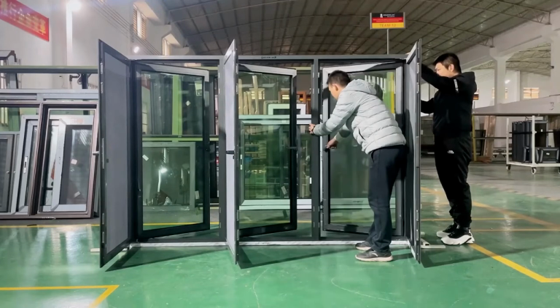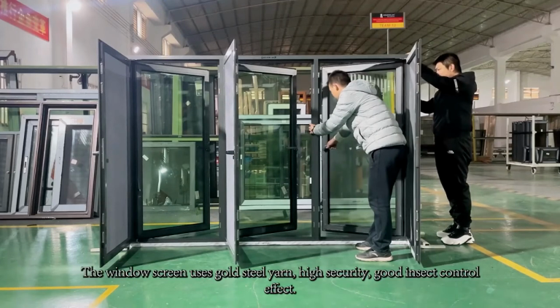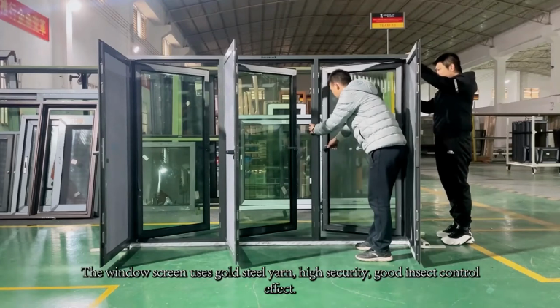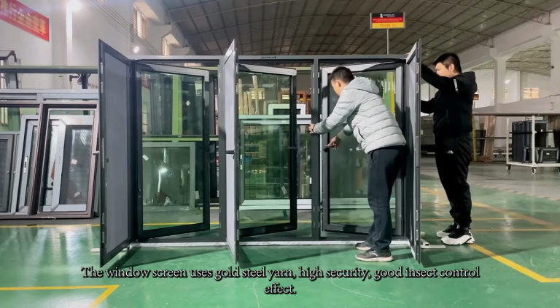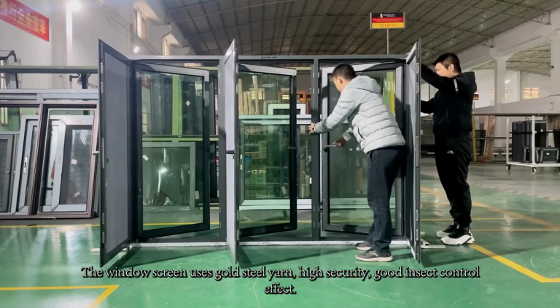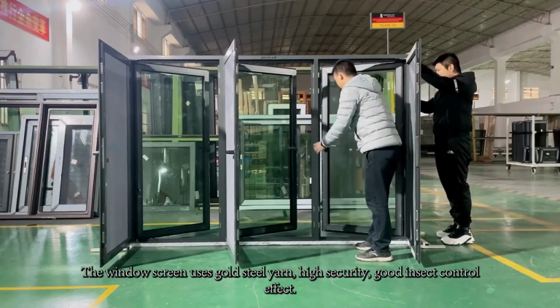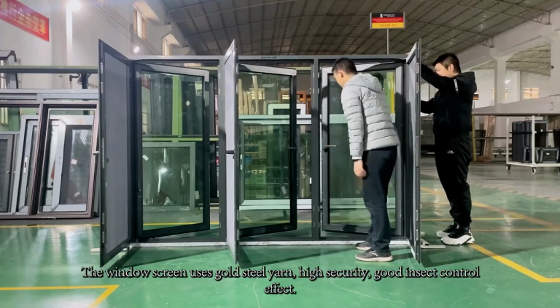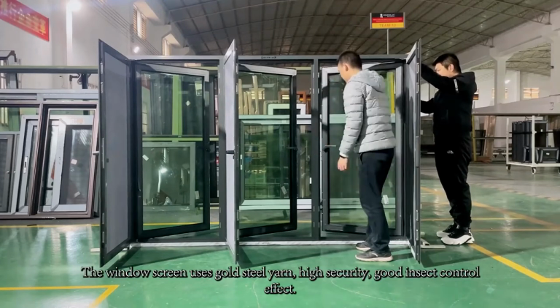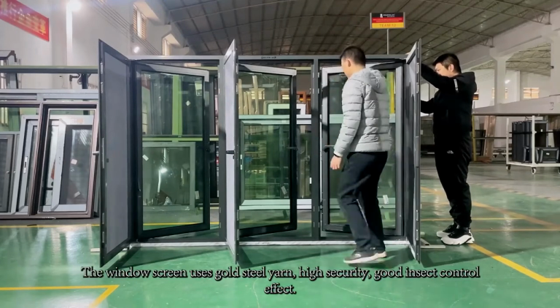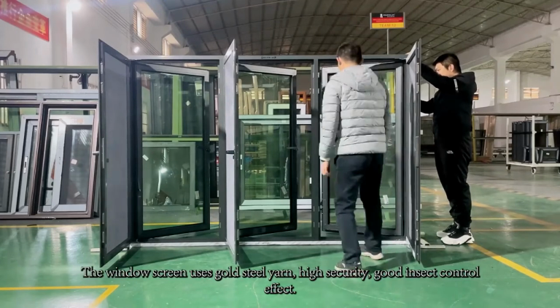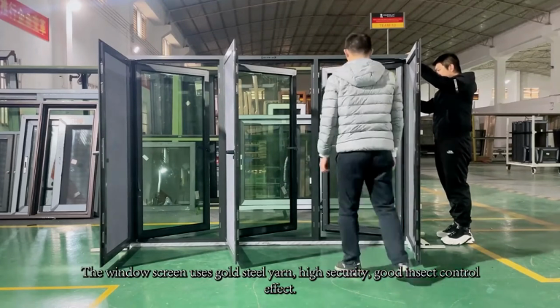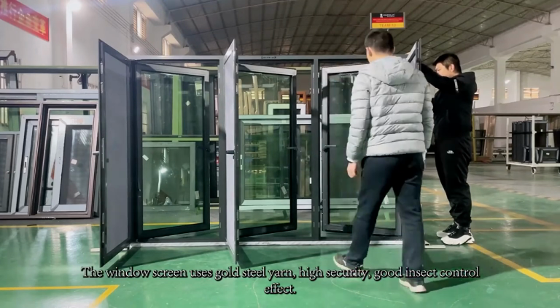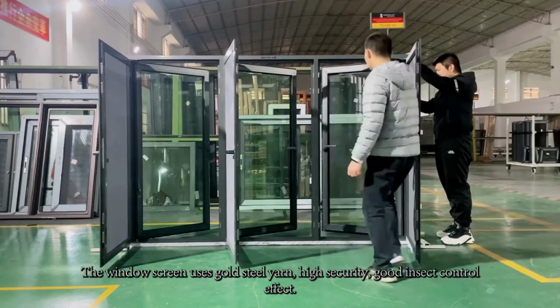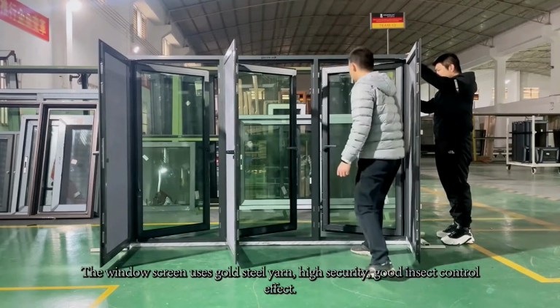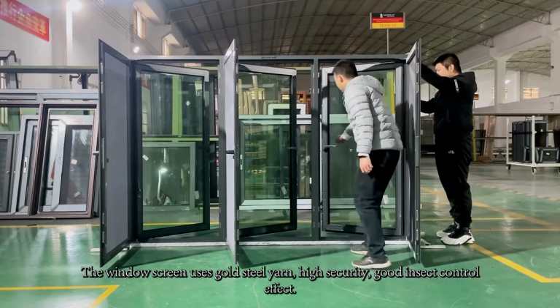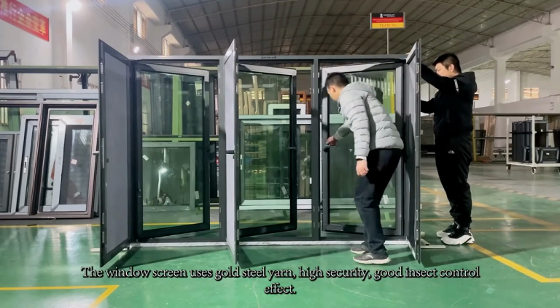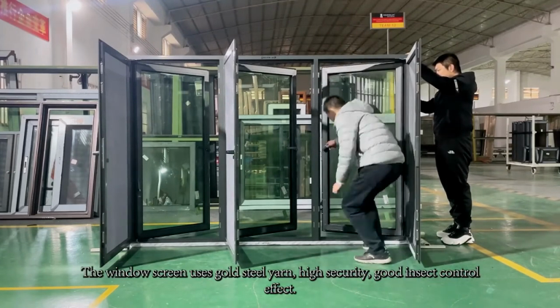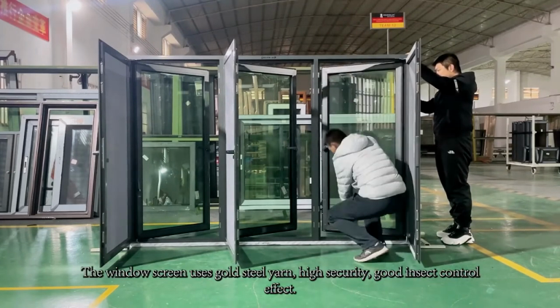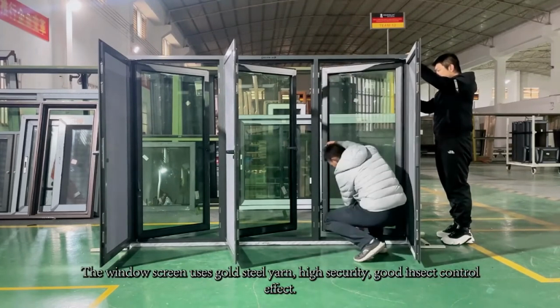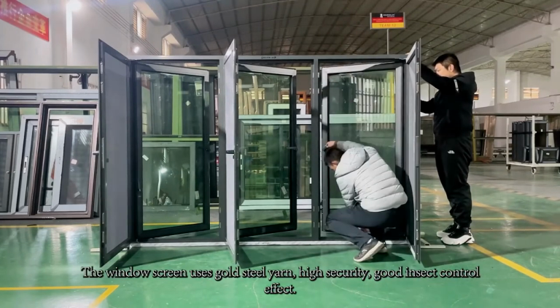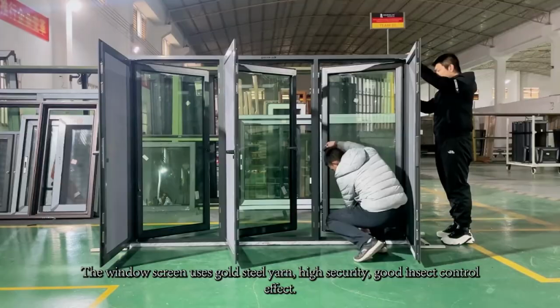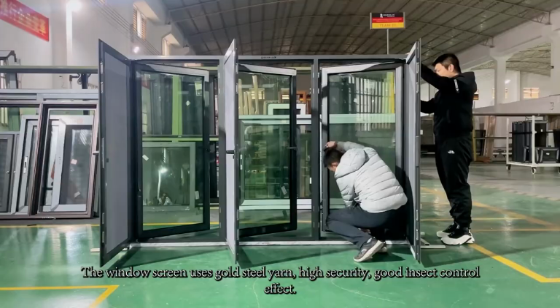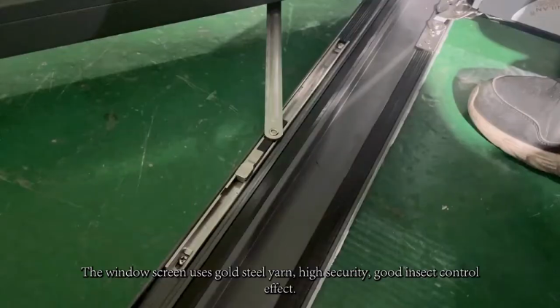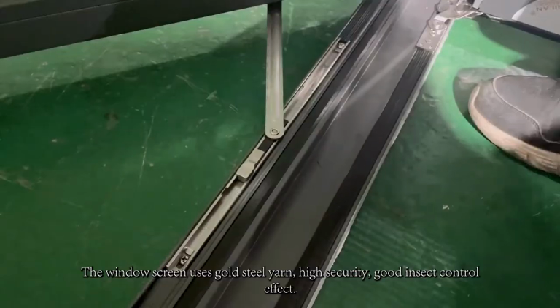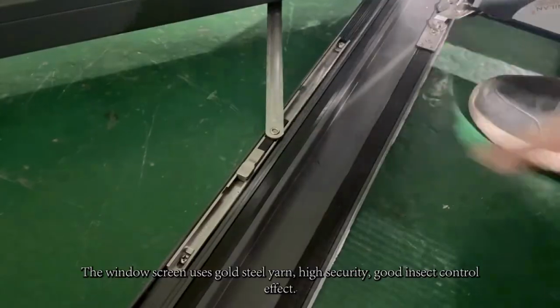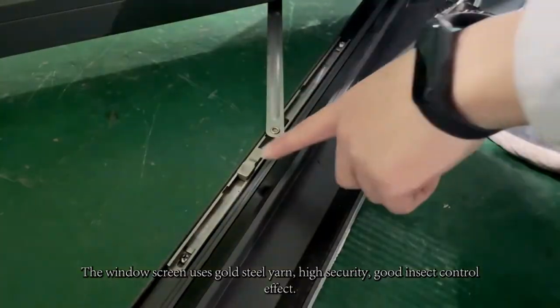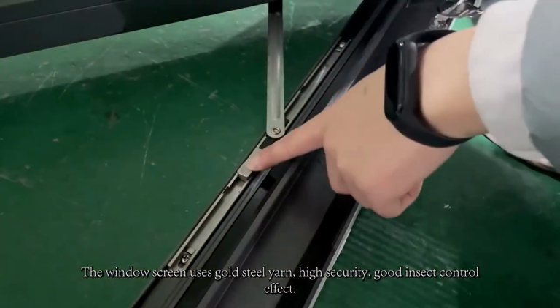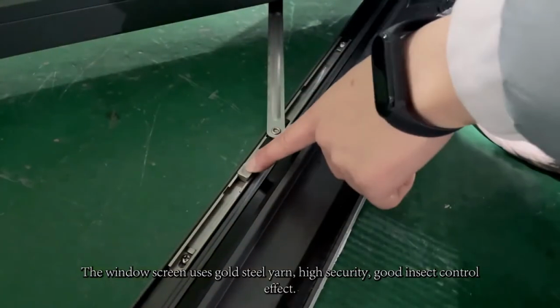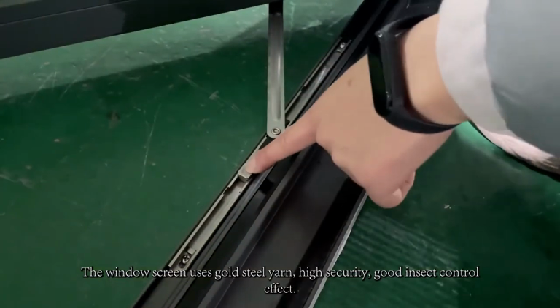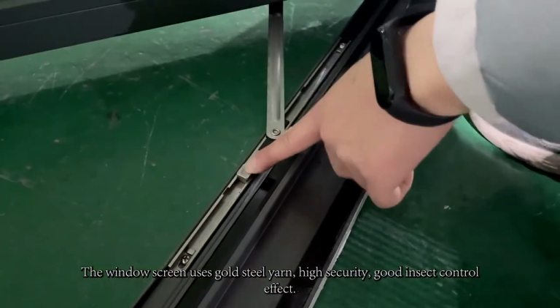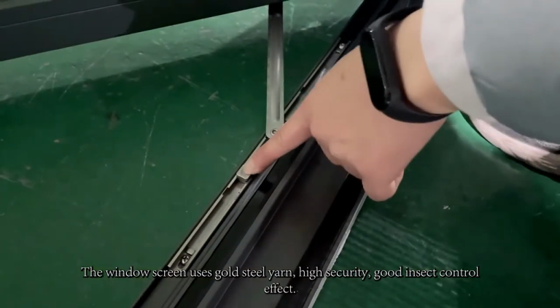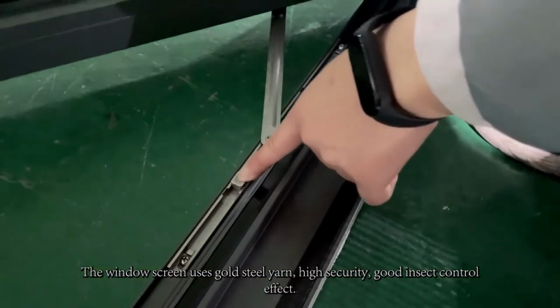The window screen uses gold steel yarn. High security, with a good insect control effect.